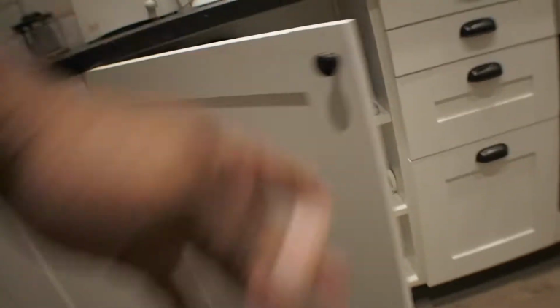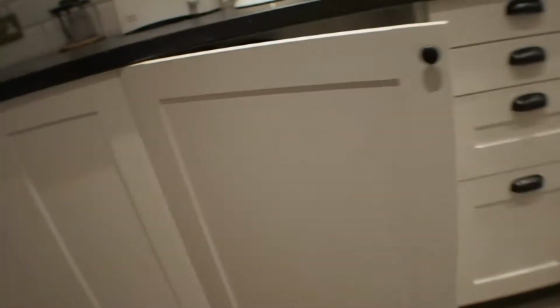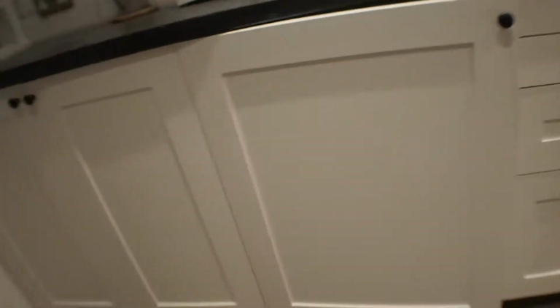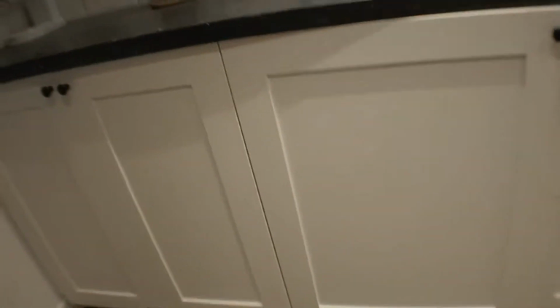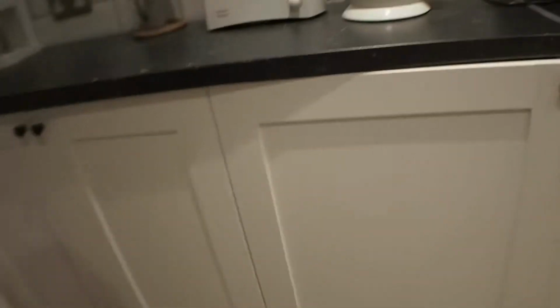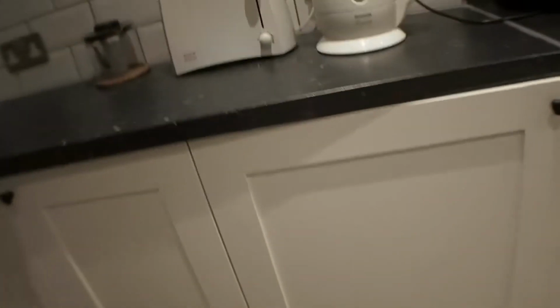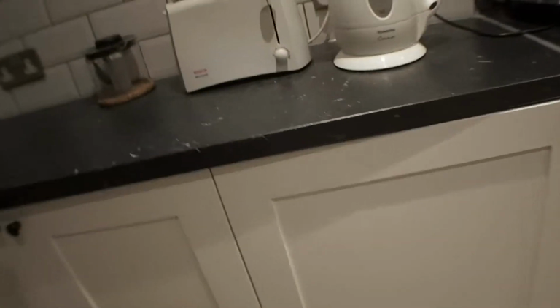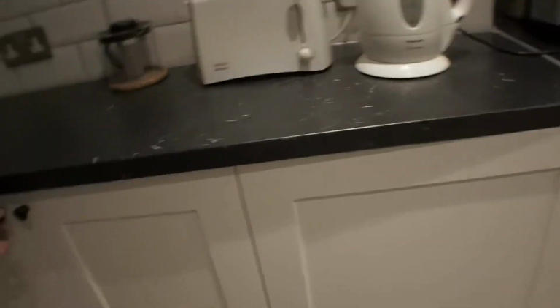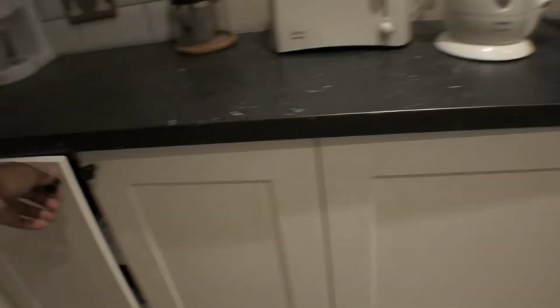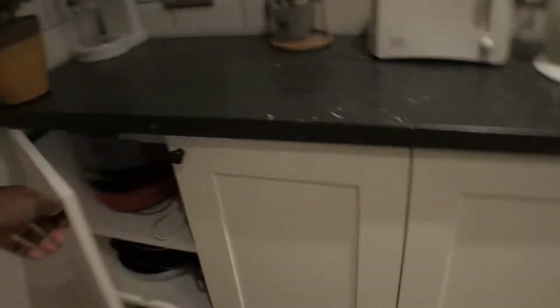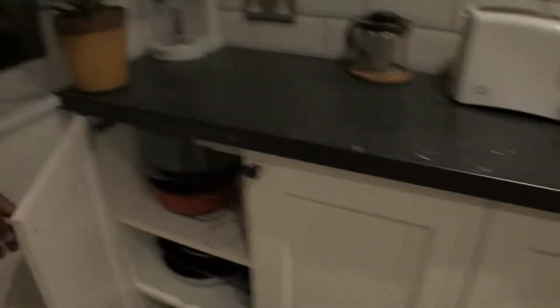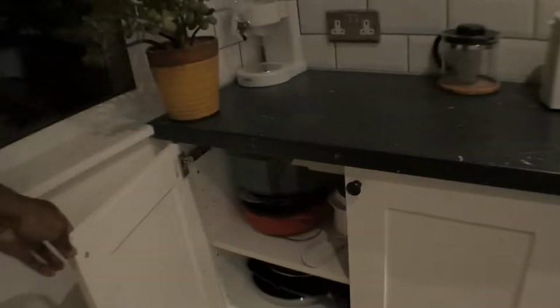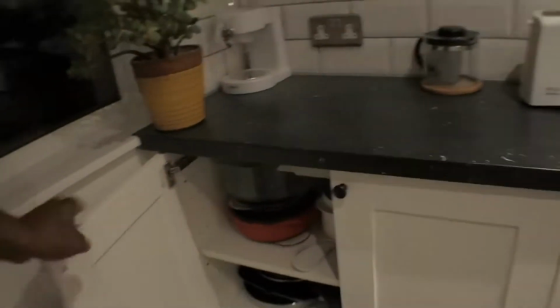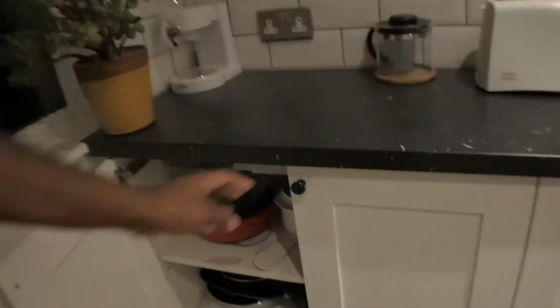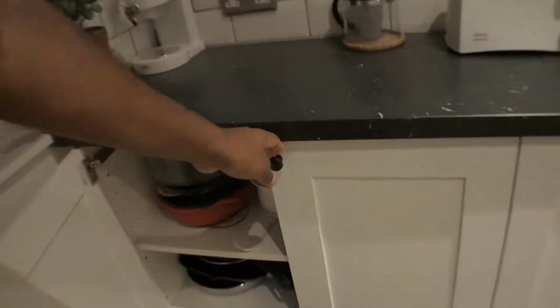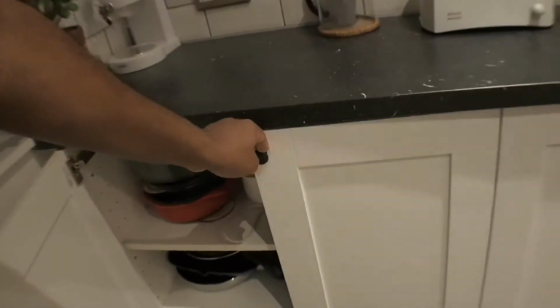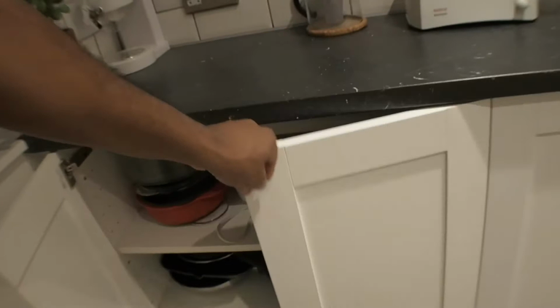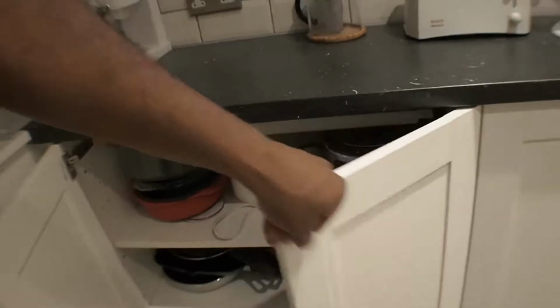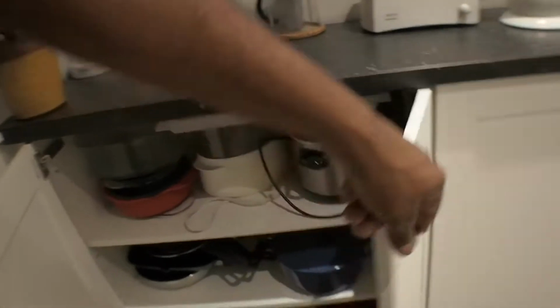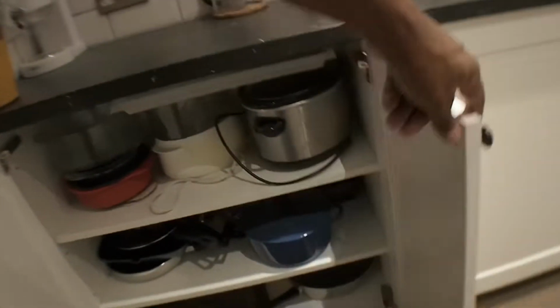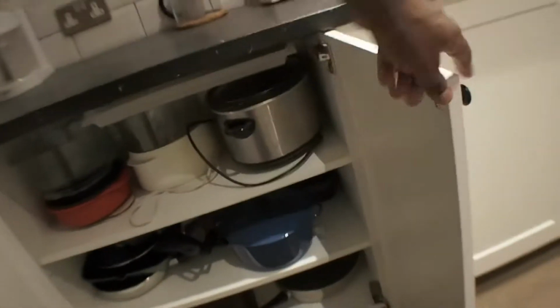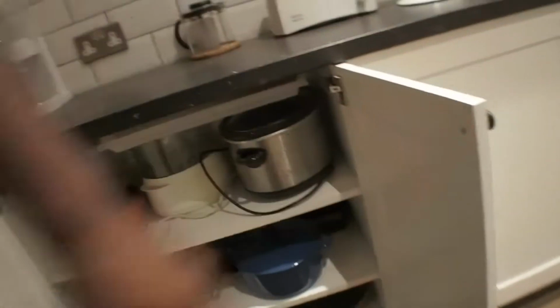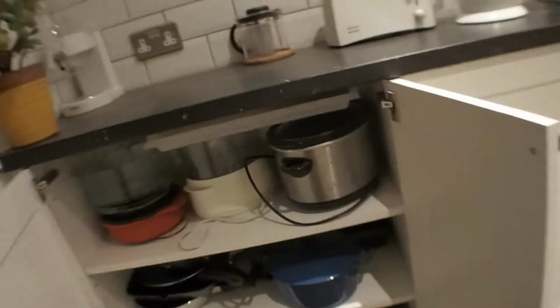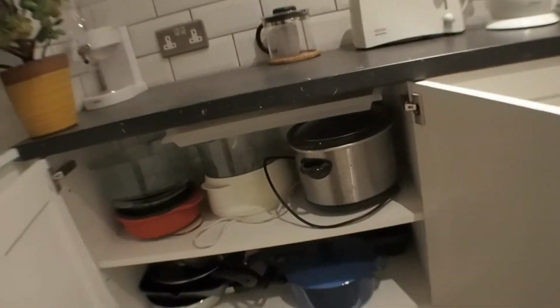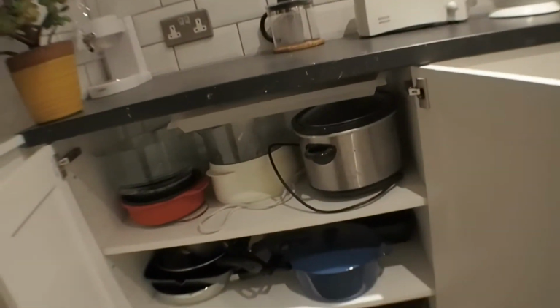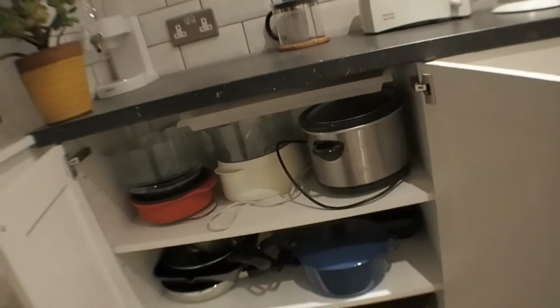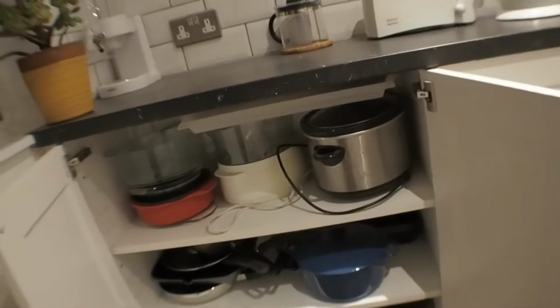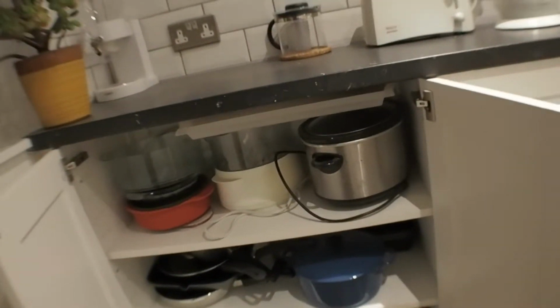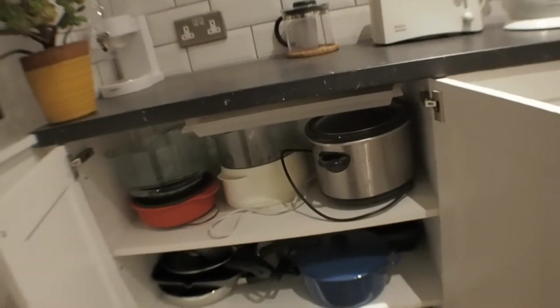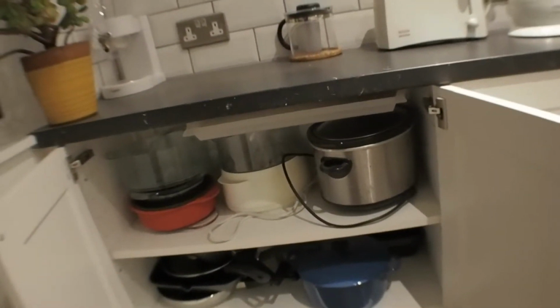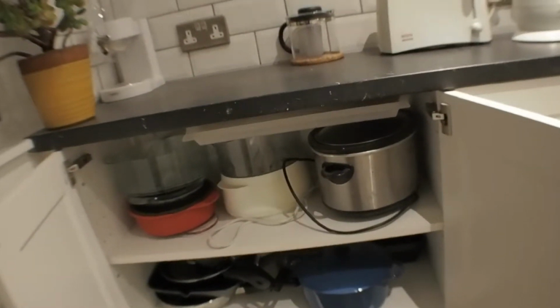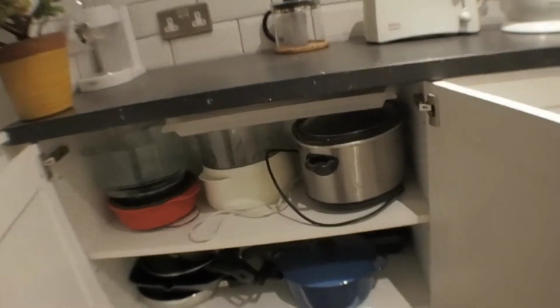A little pantry there and some stuff for juicing and salad. Window cleaning. Pots and pans. Here with my slow cooker.